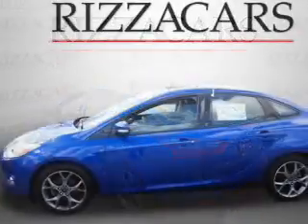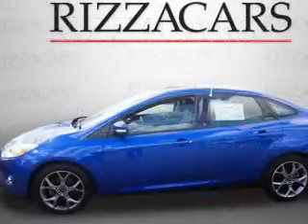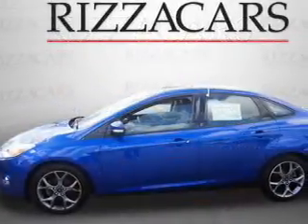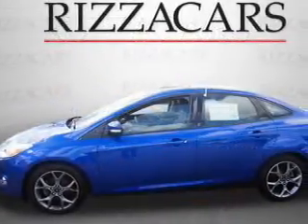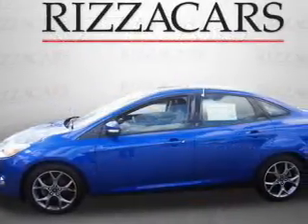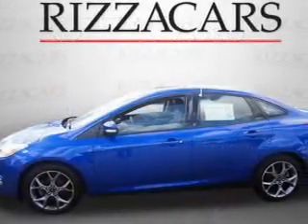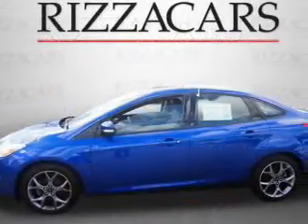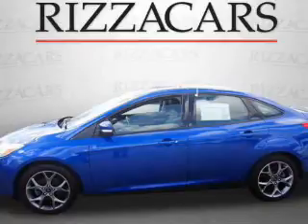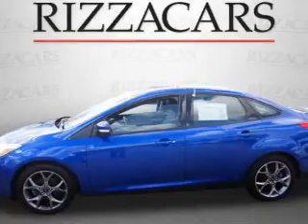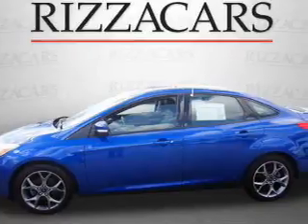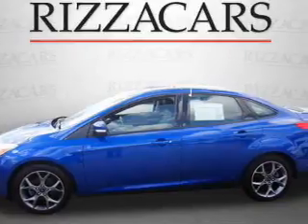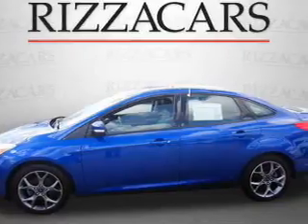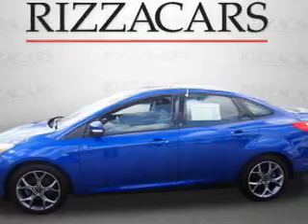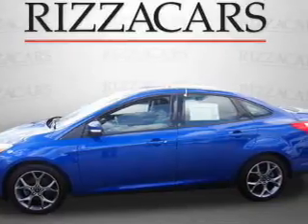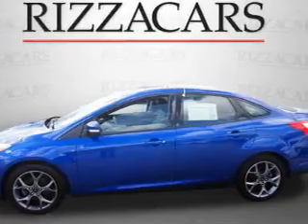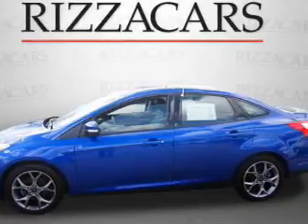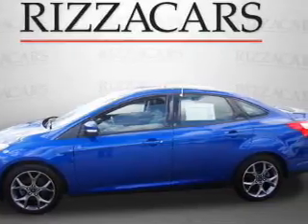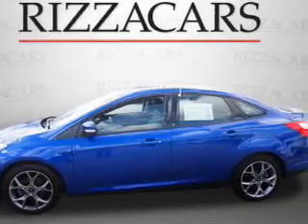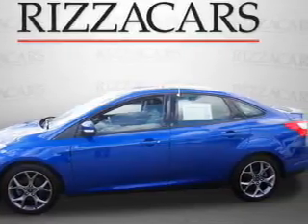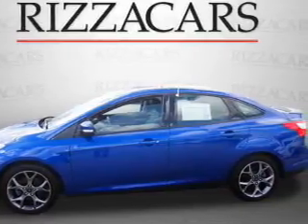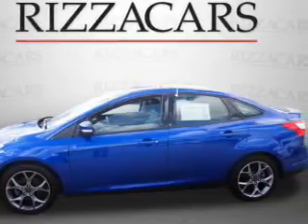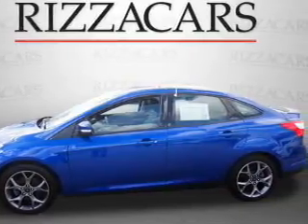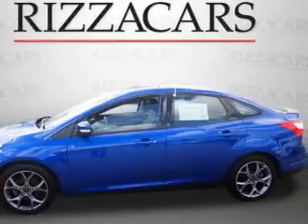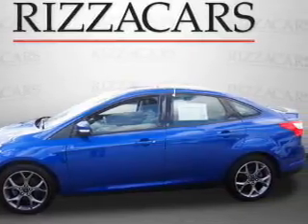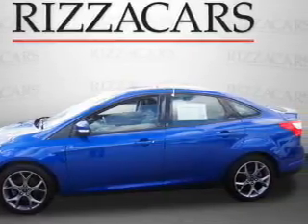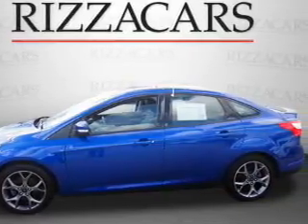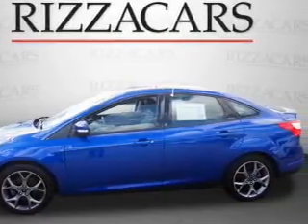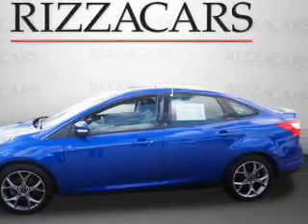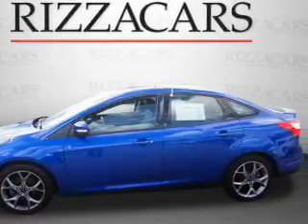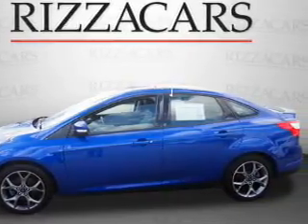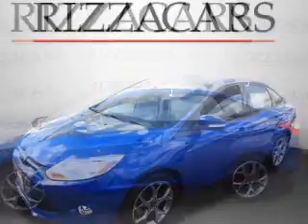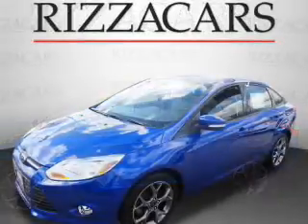alloy rims, keyless entry, power mirrors, traction control, and anti-lock brakes.